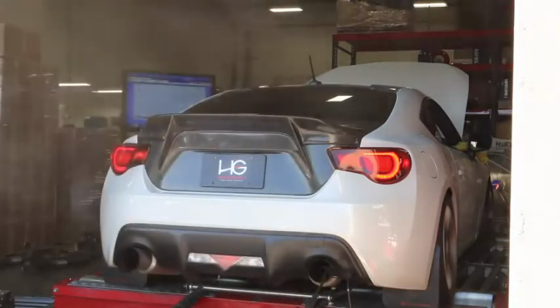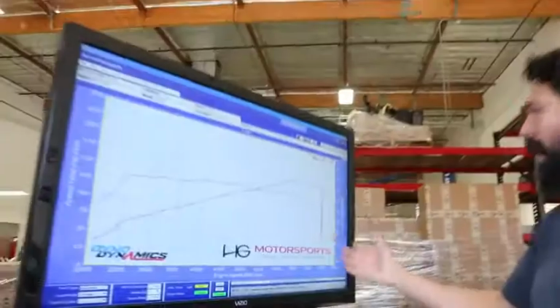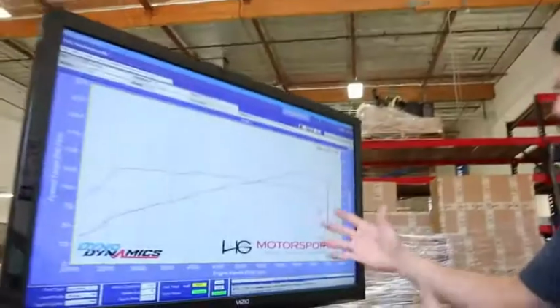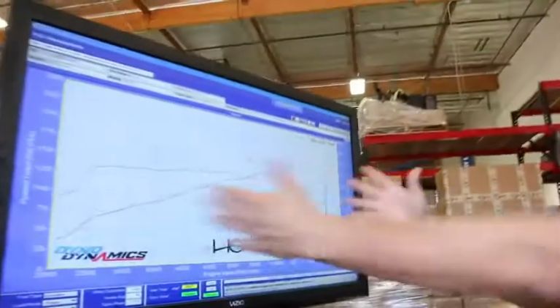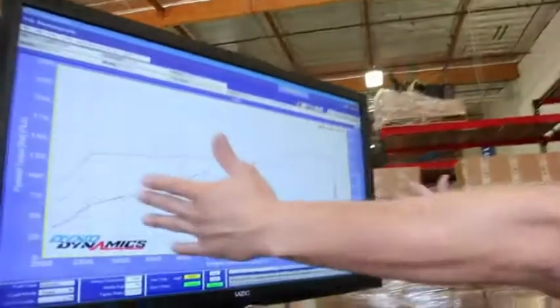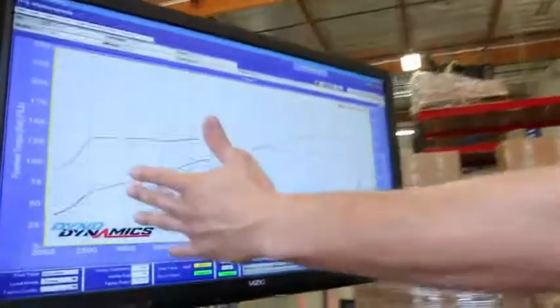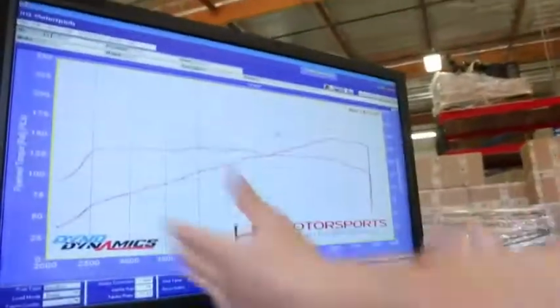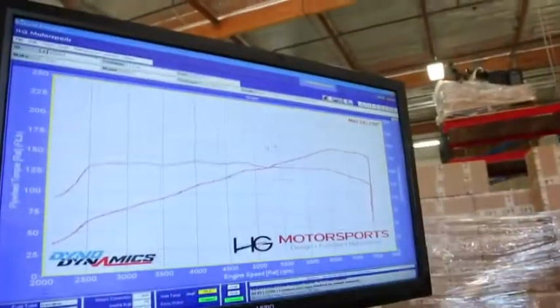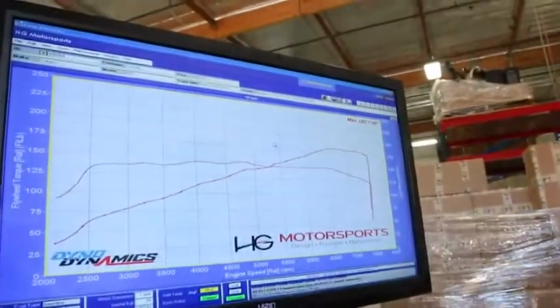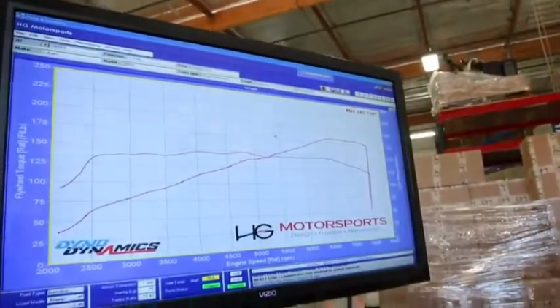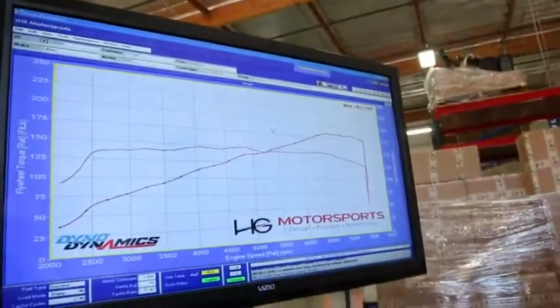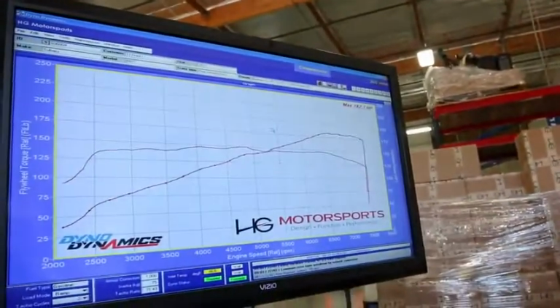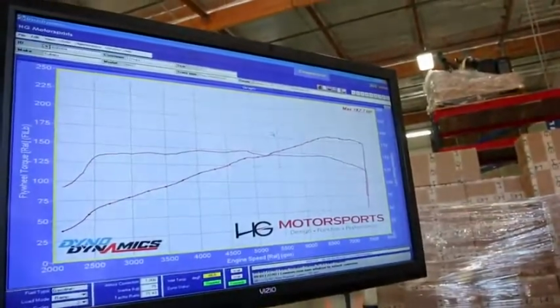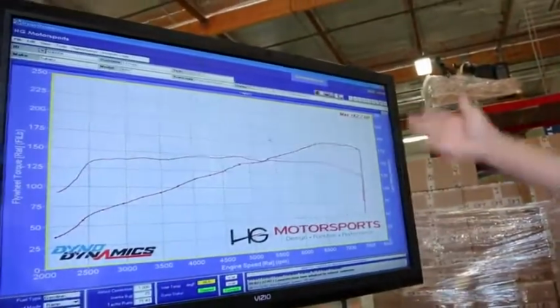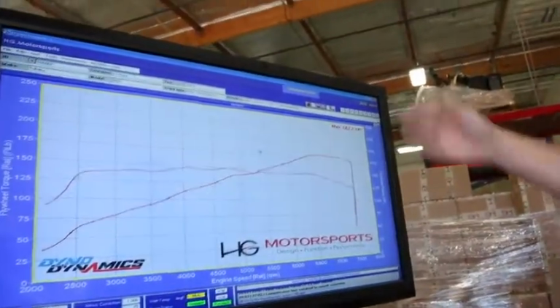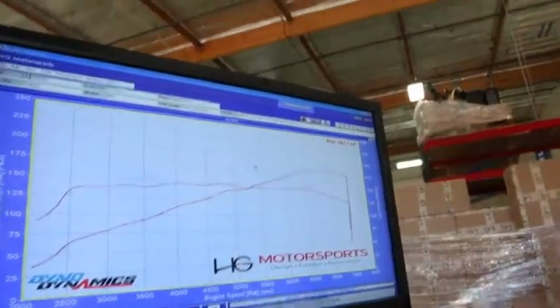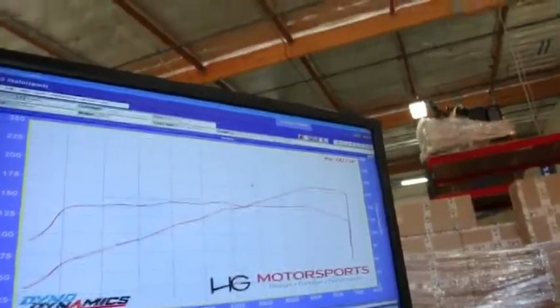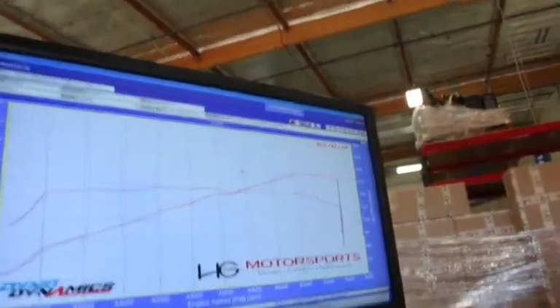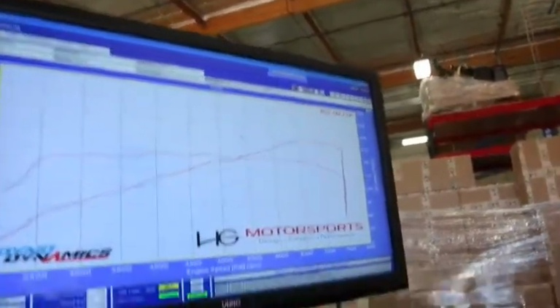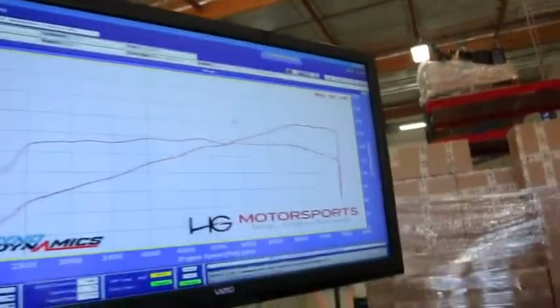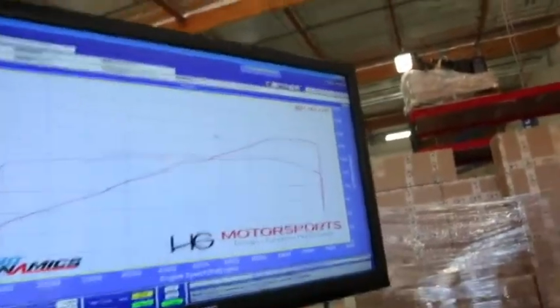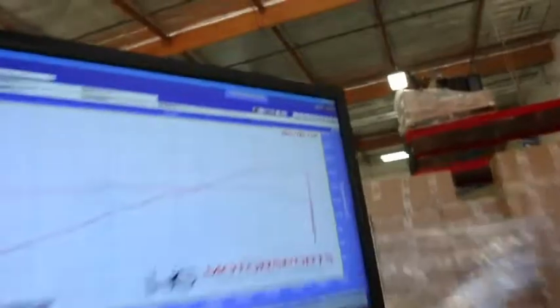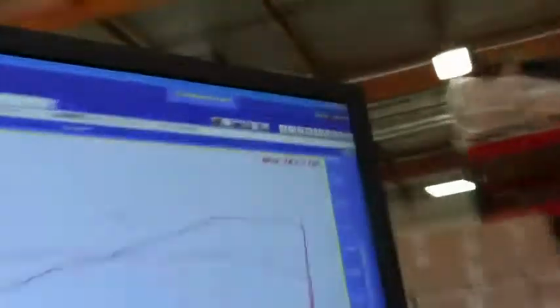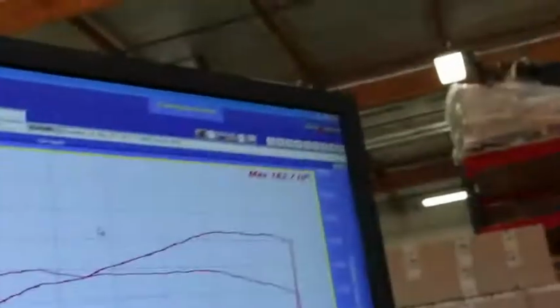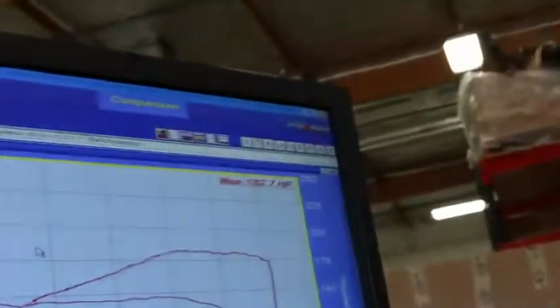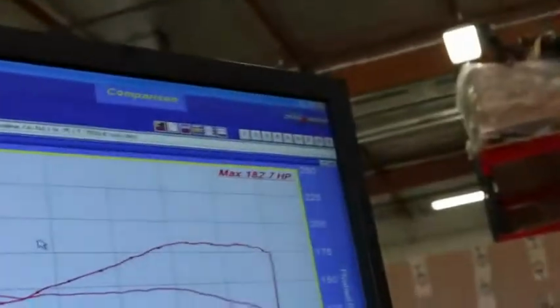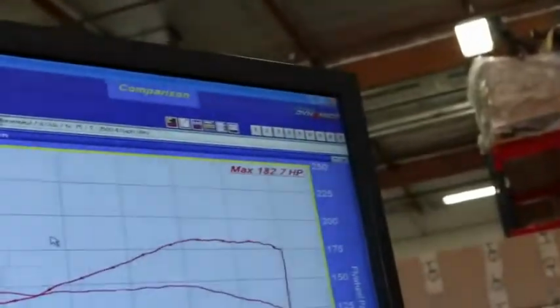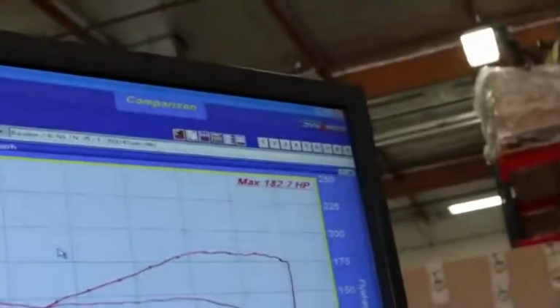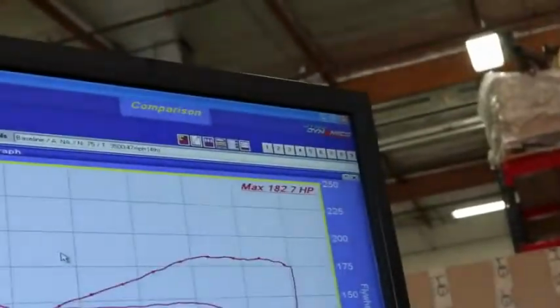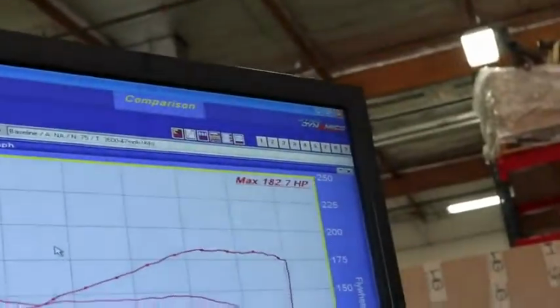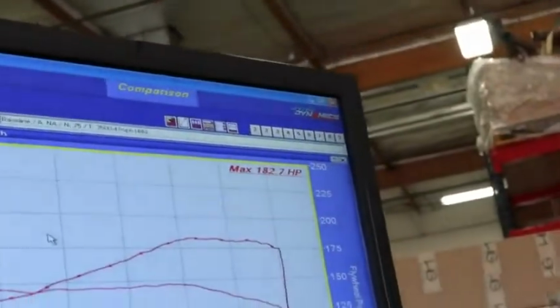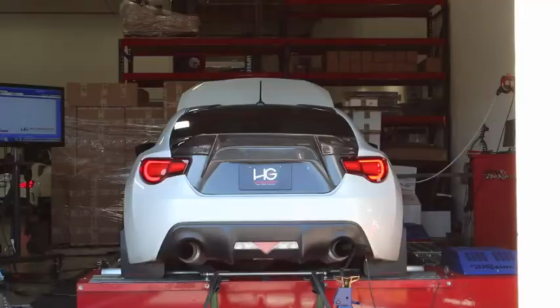So I got the dyno — she's accurate. 182. Okay.